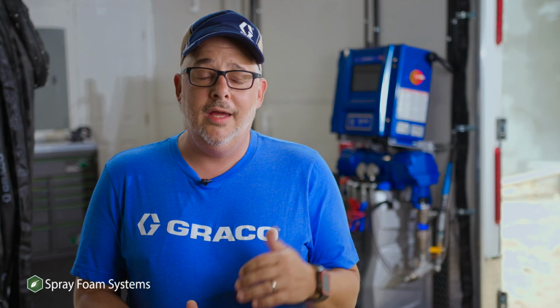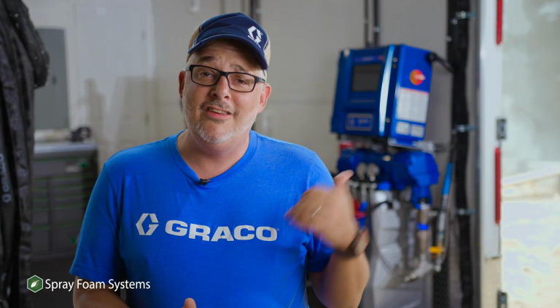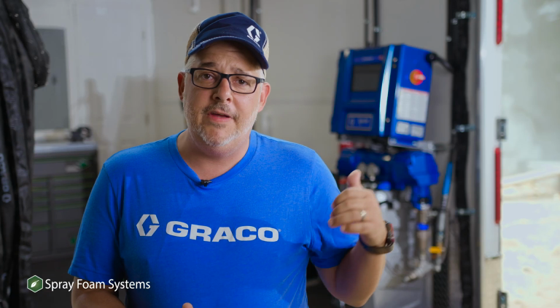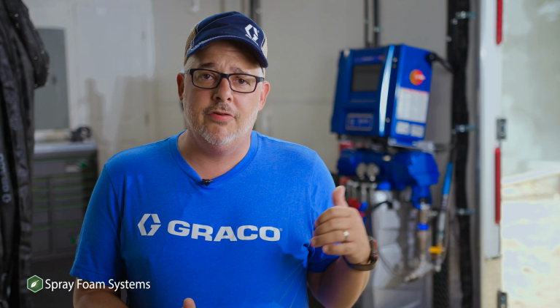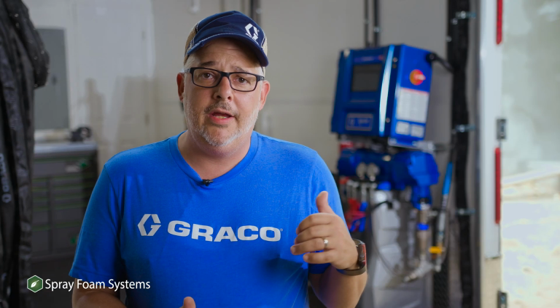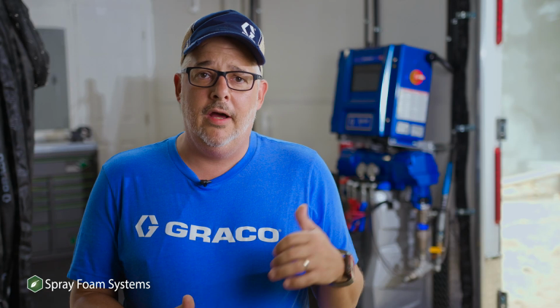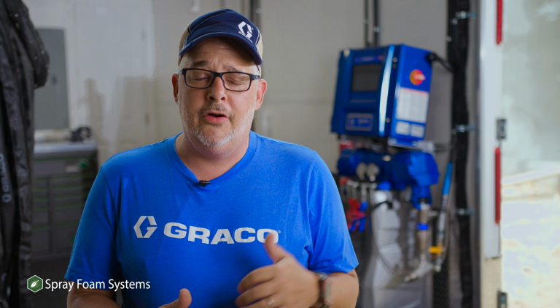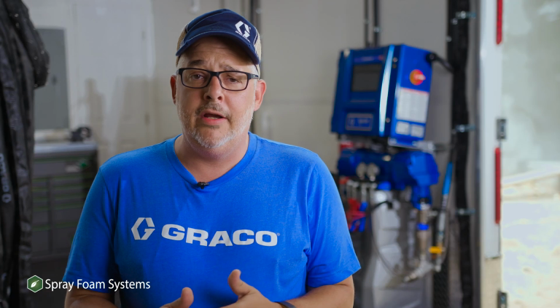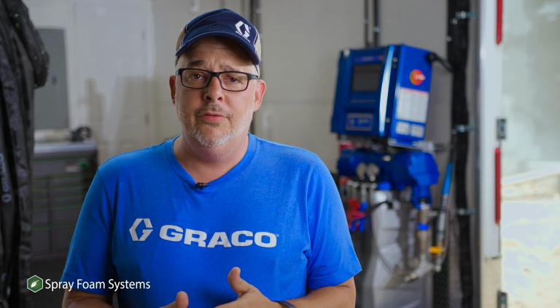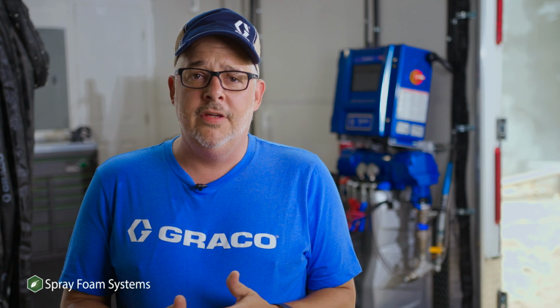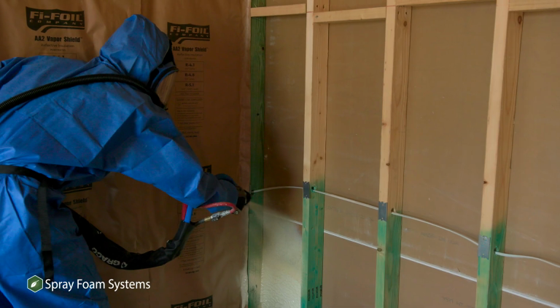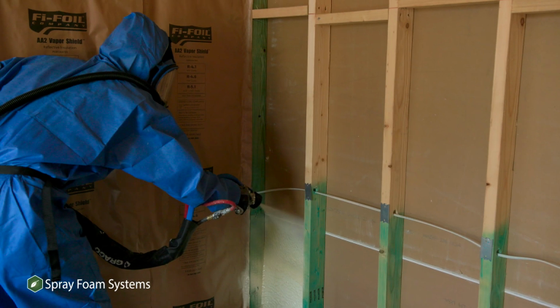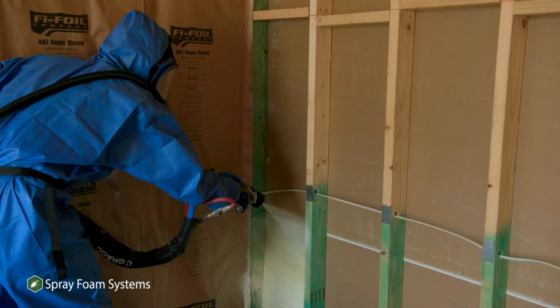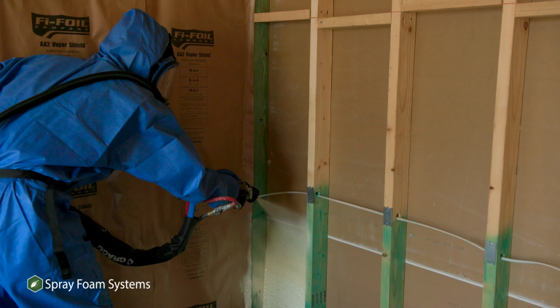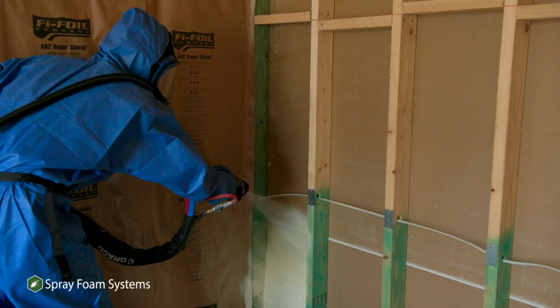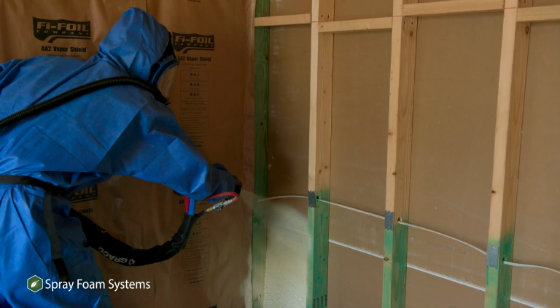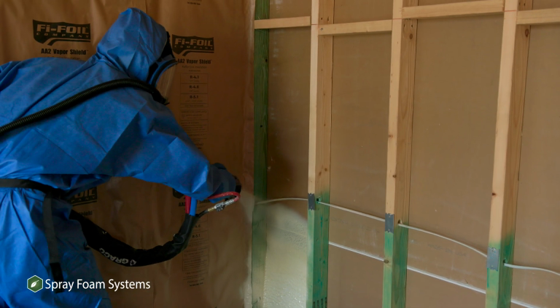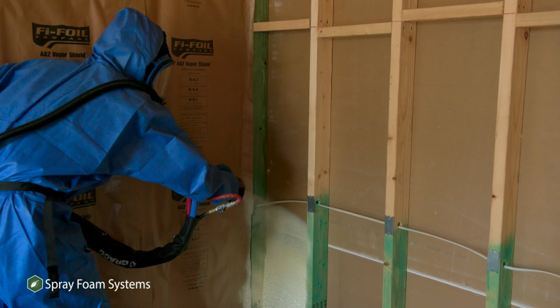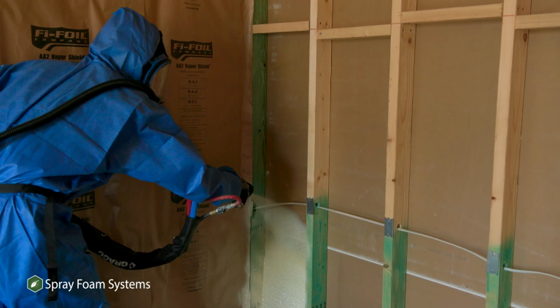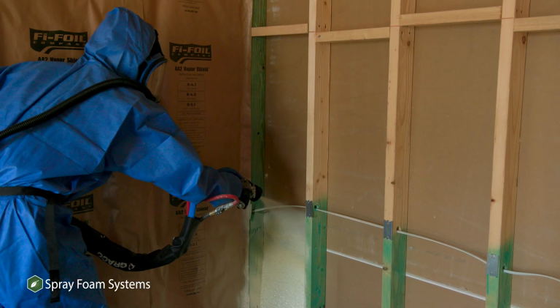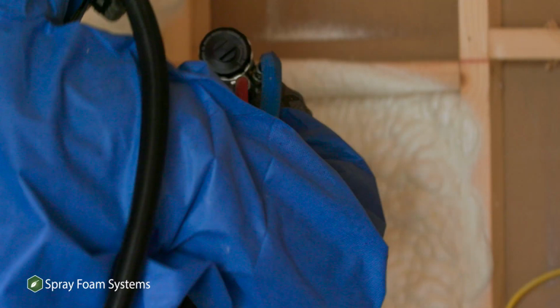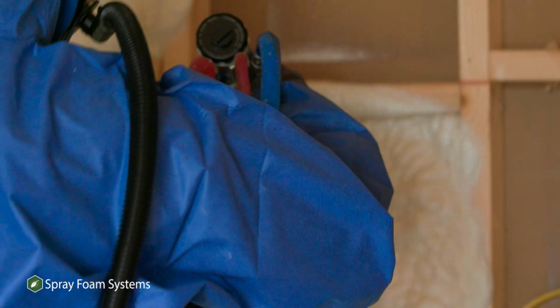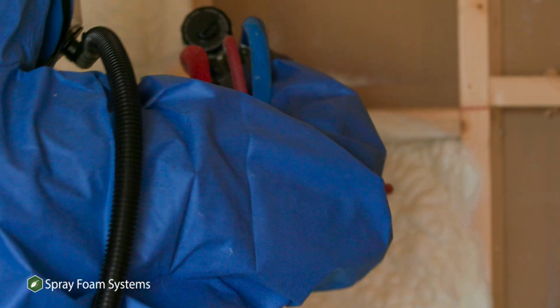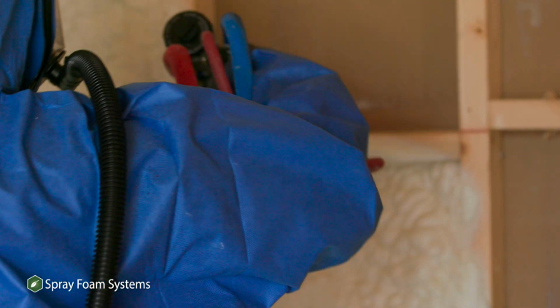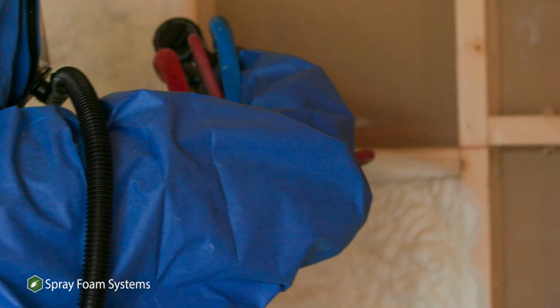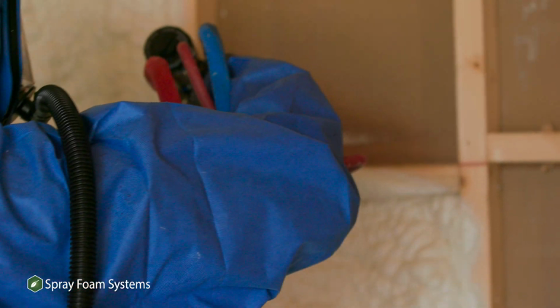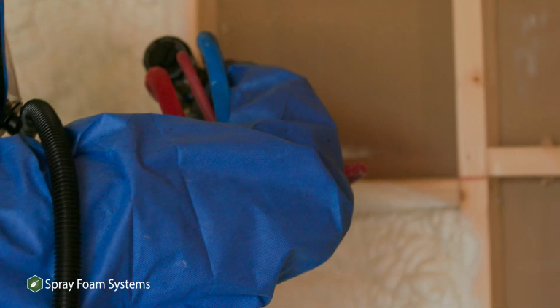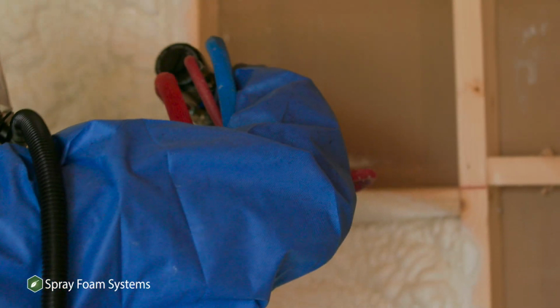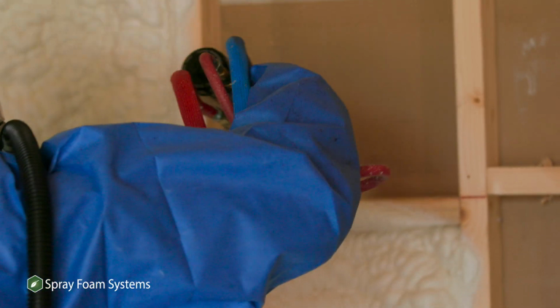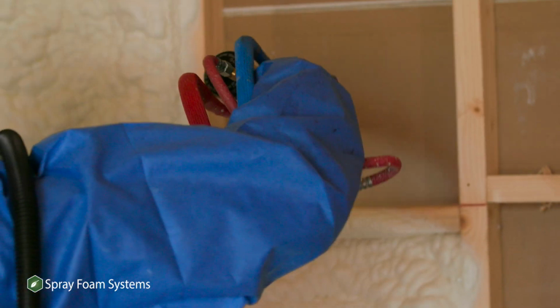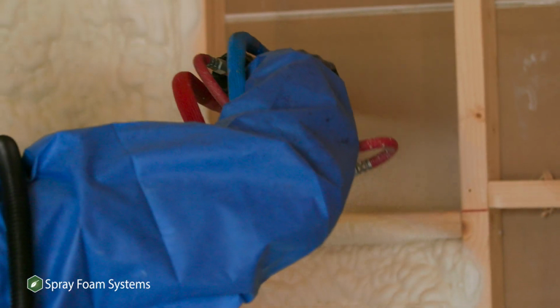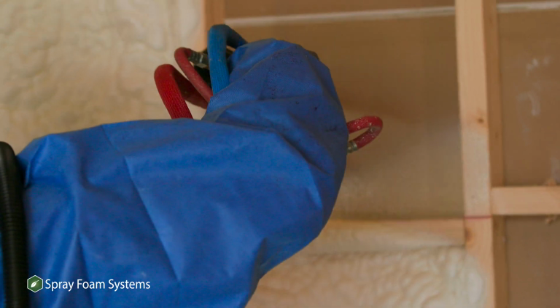It's featuring Graco's Reactor Catalyst equipment, which is a new innovative equipment option that's coming out on the market.